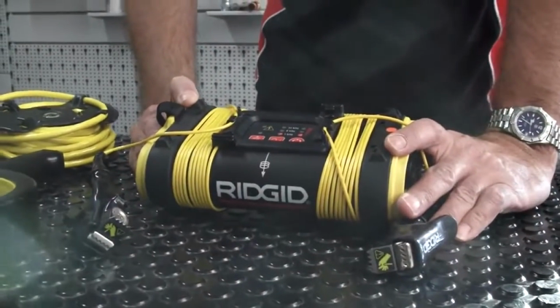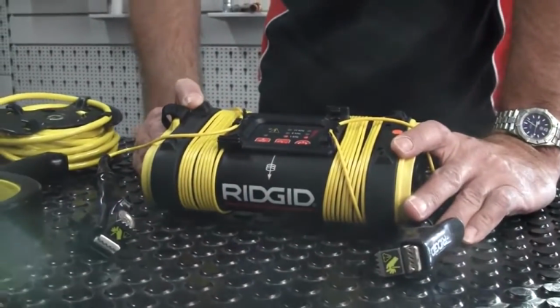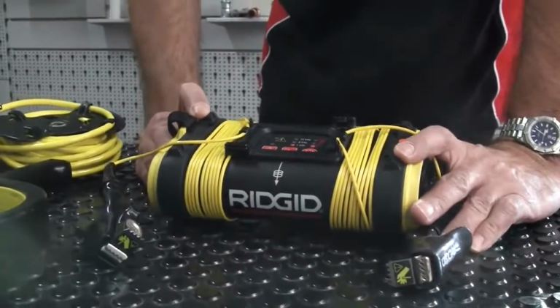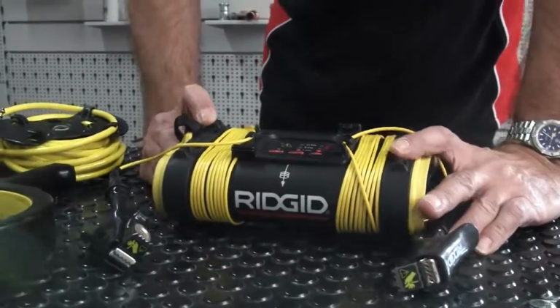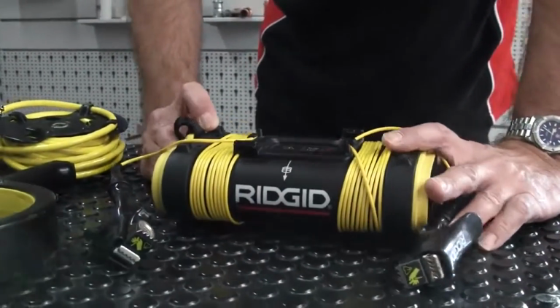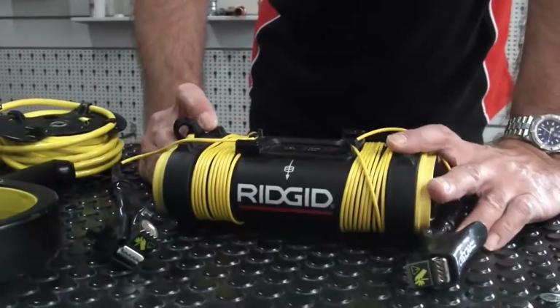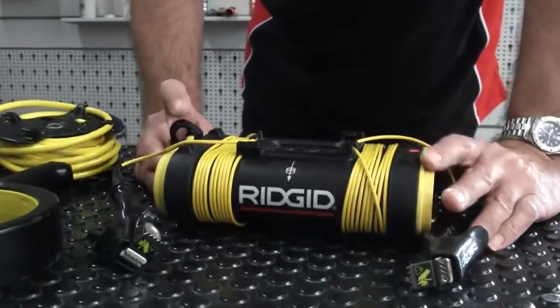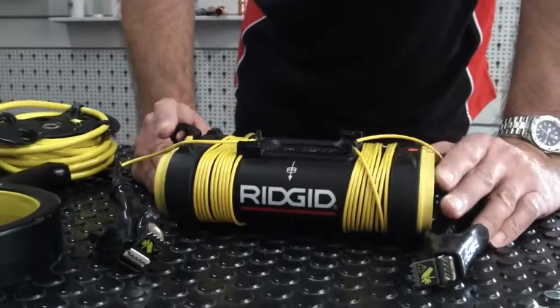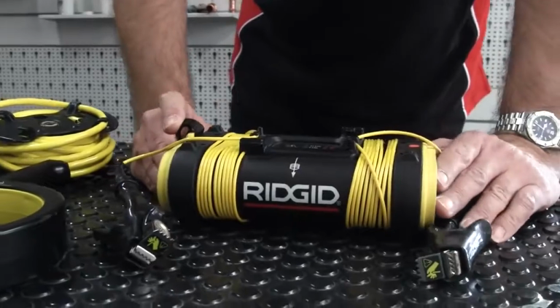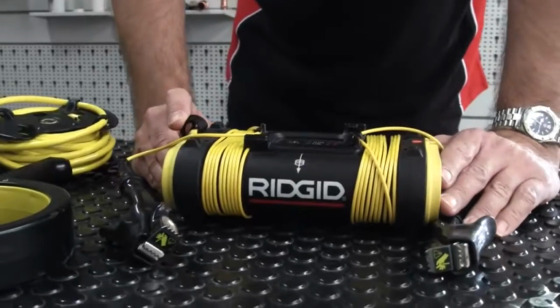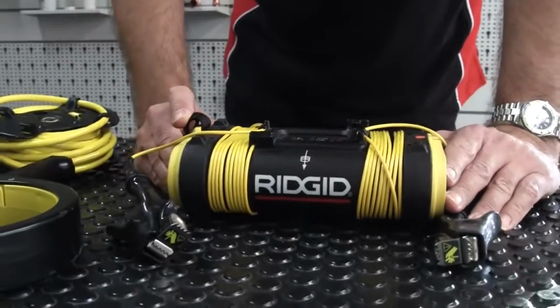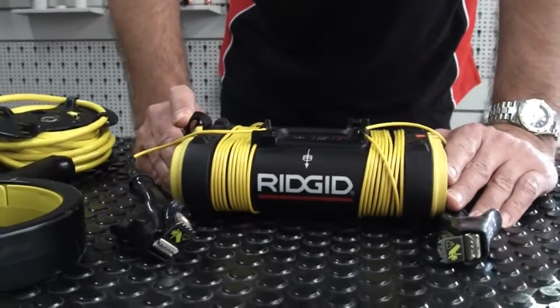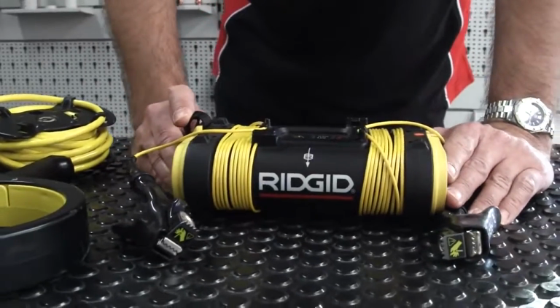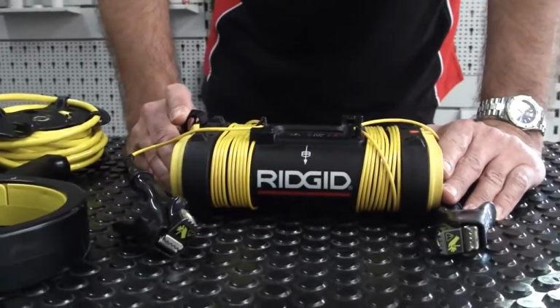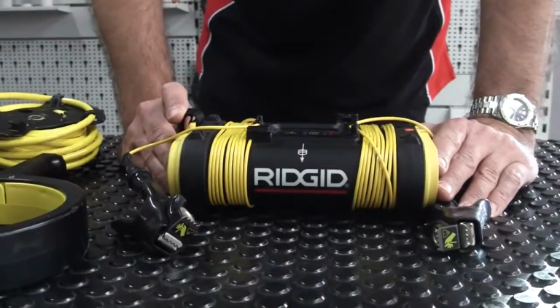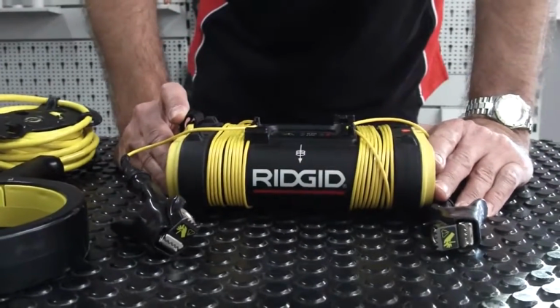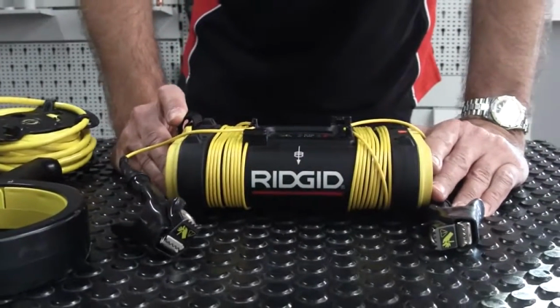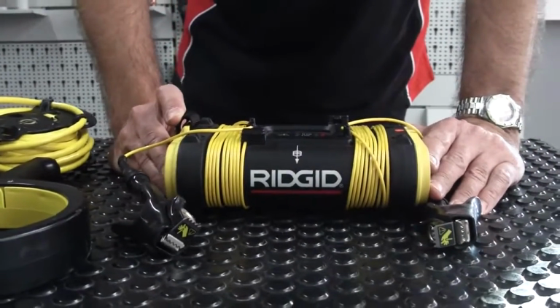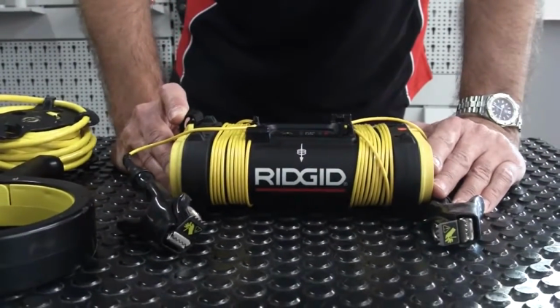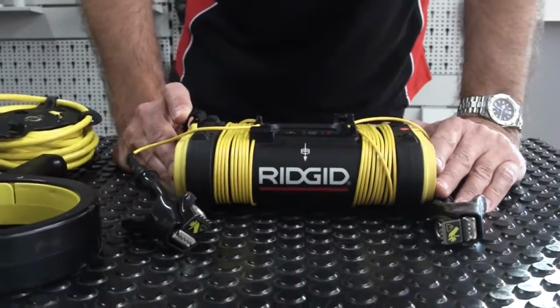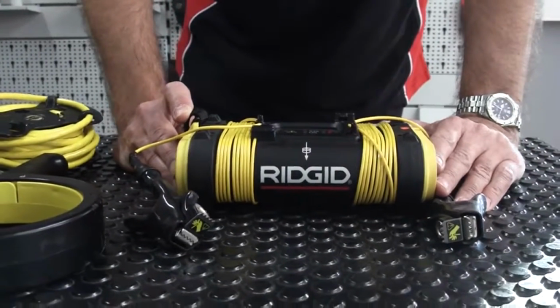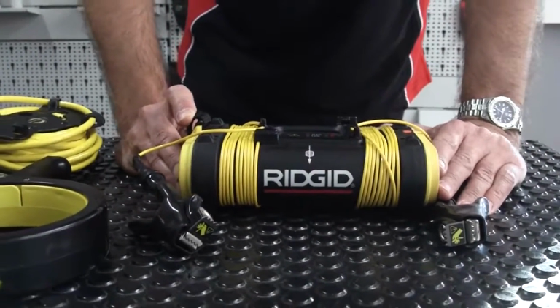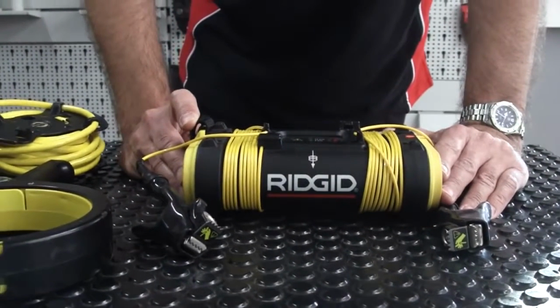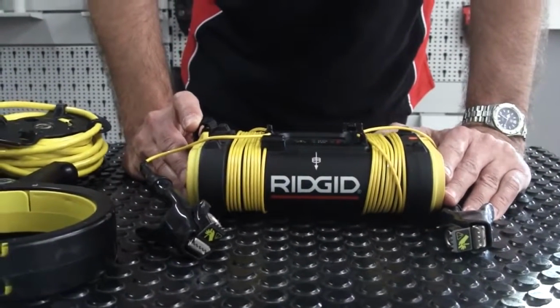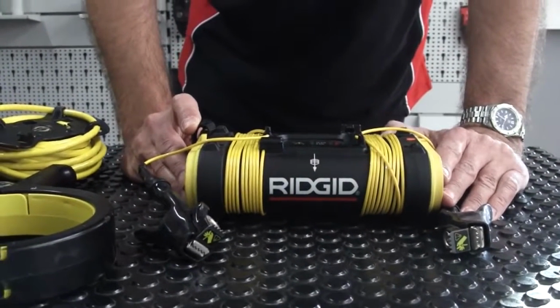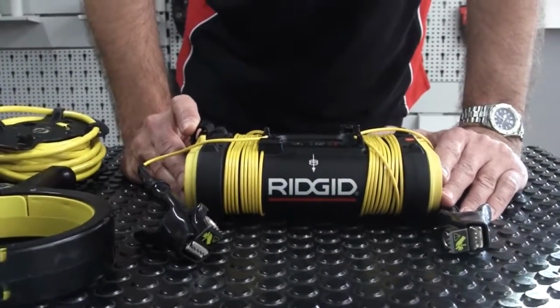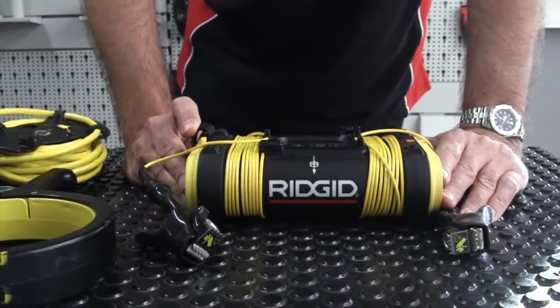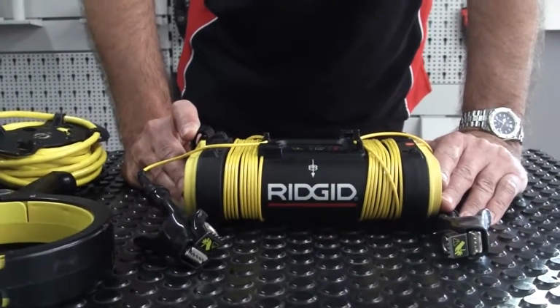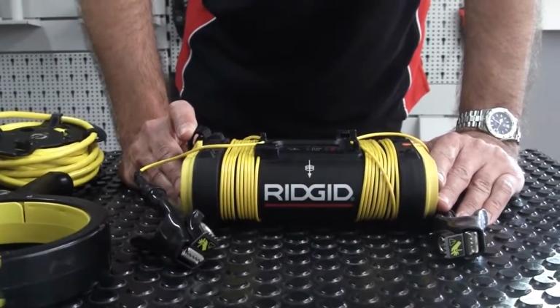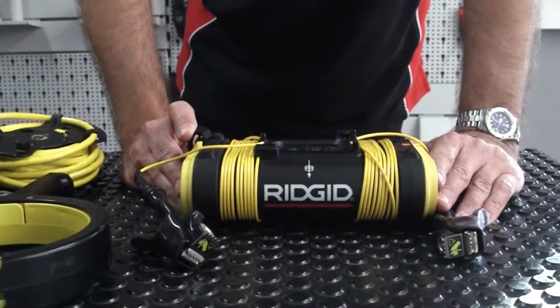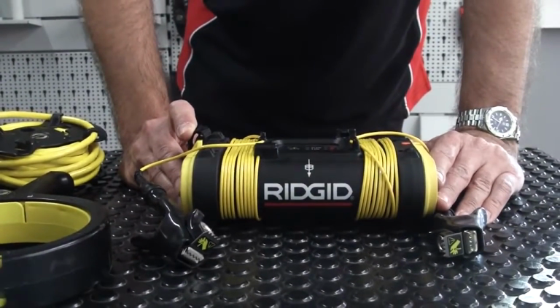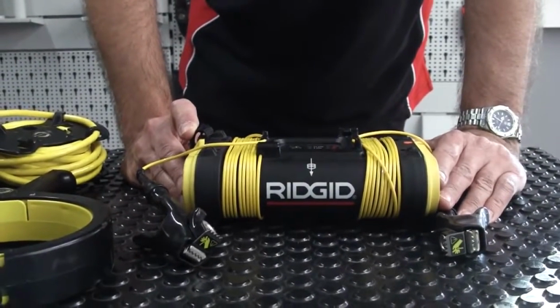So that's the three outputs and the three frequencies, all on the RIDGID ST305 transmitter.